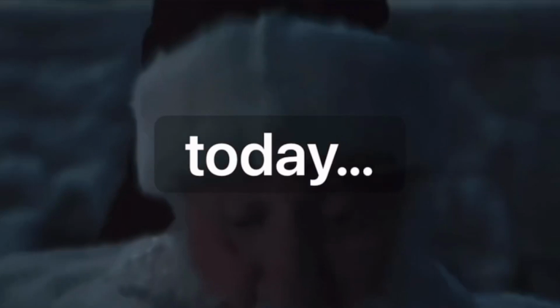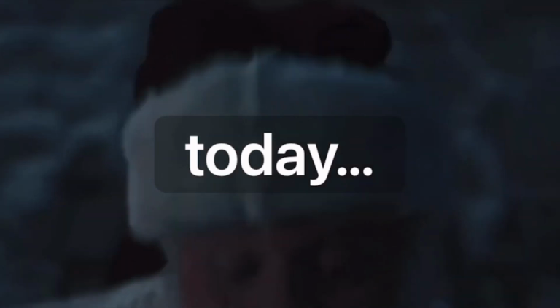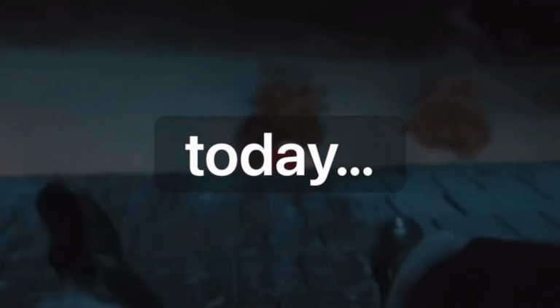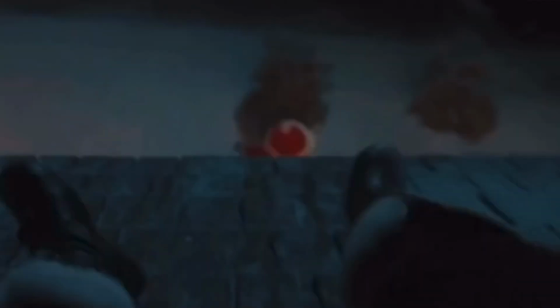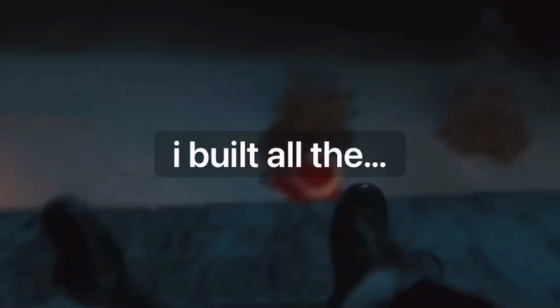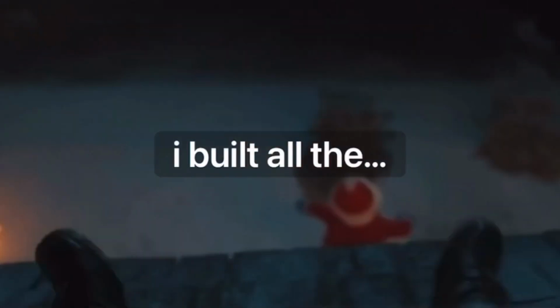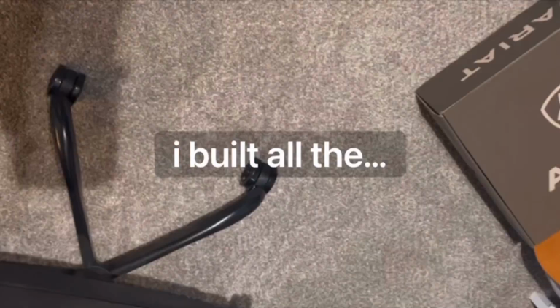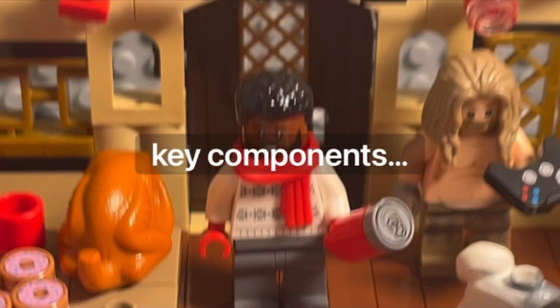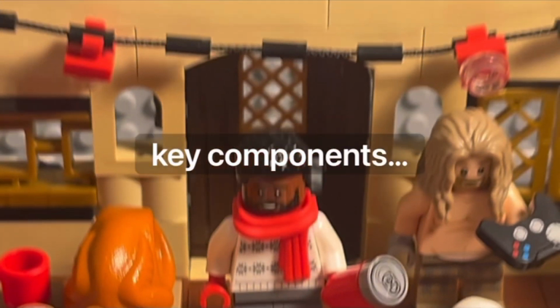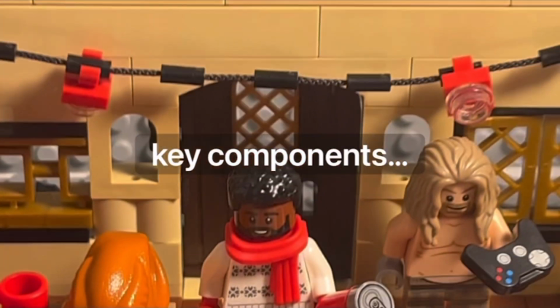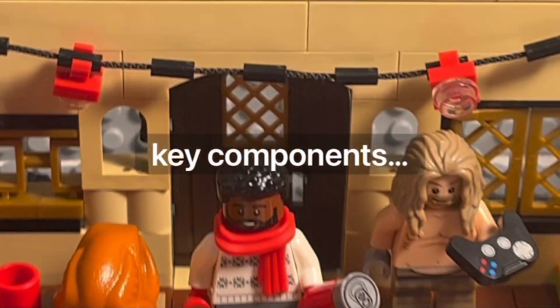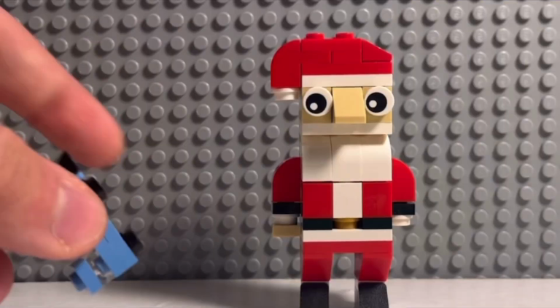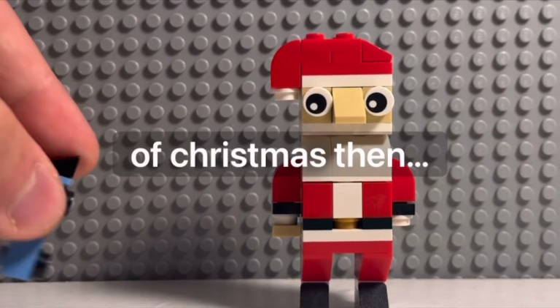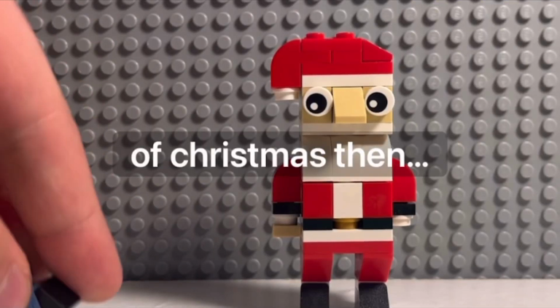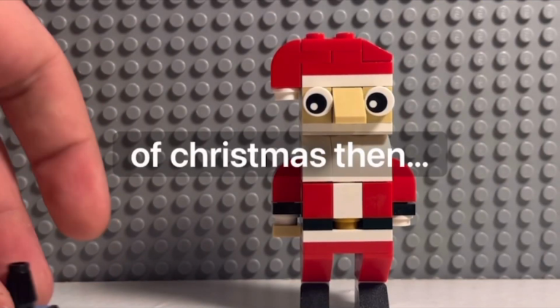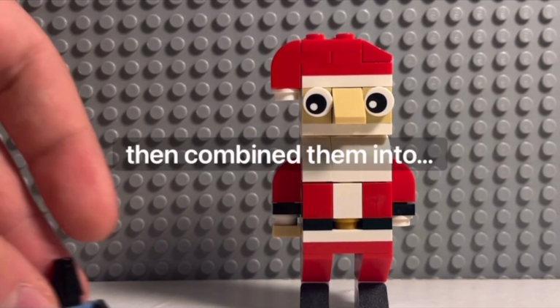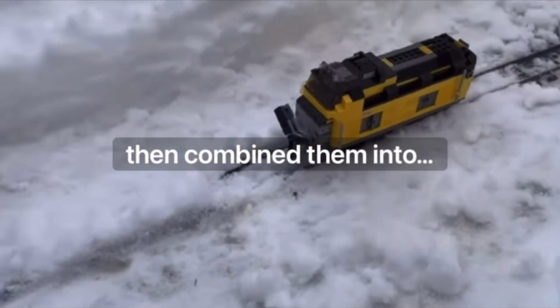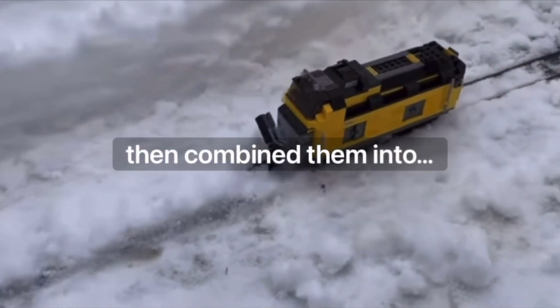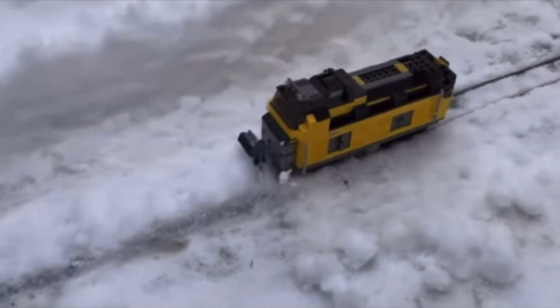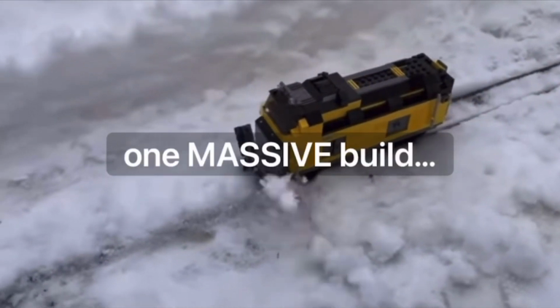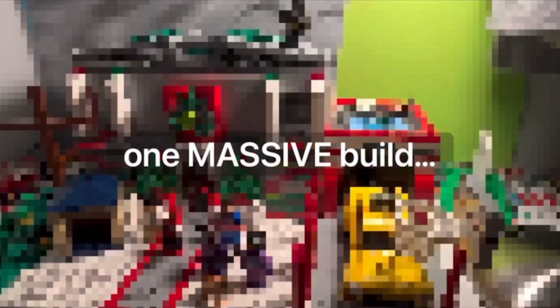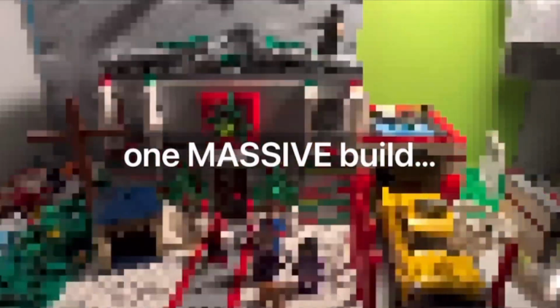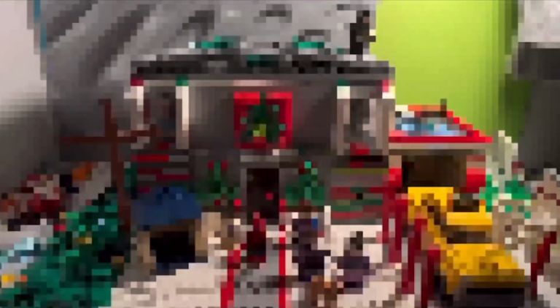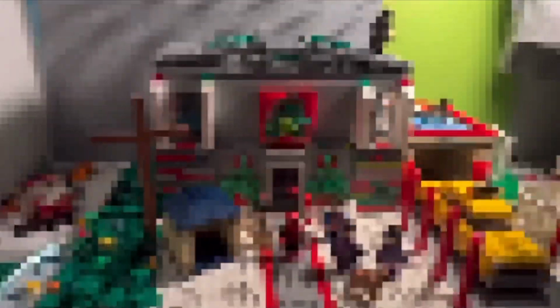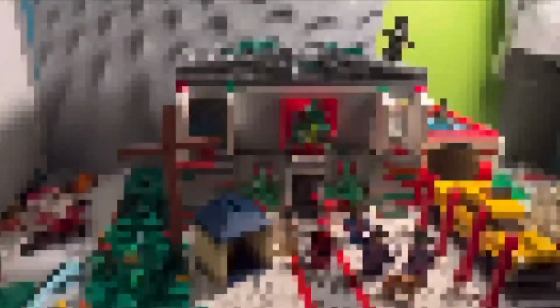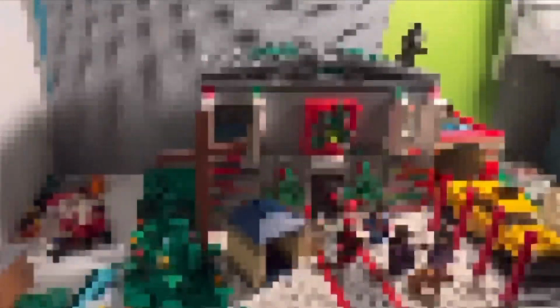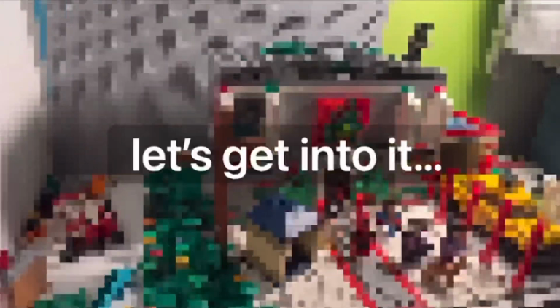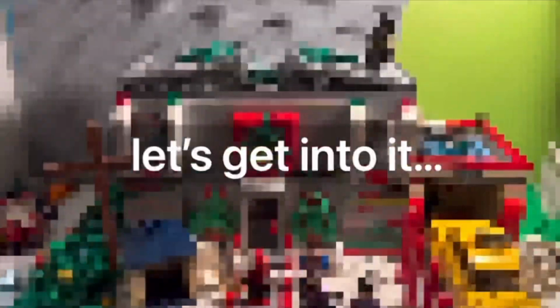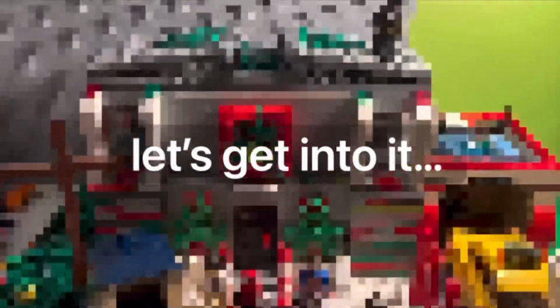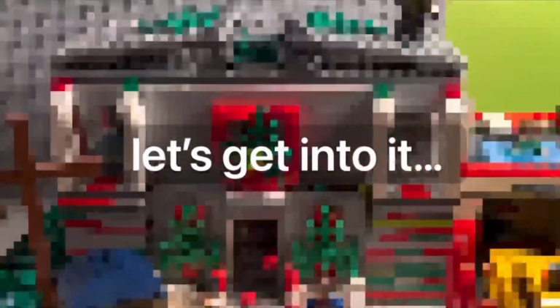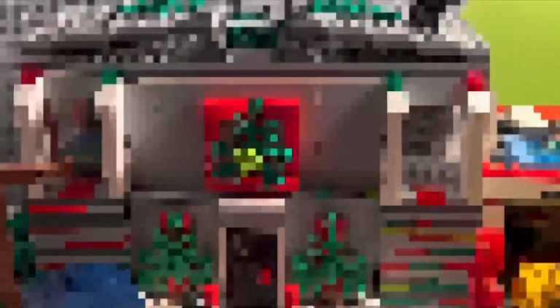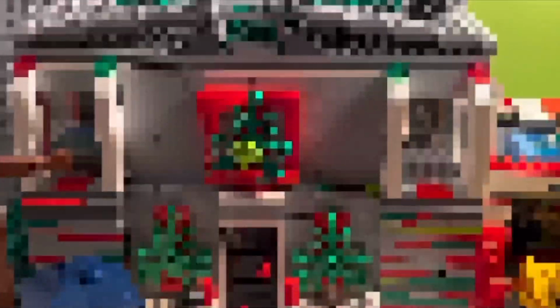Today, I built all the key components of Christmas, then combined them into one massive build. Let's get into it.